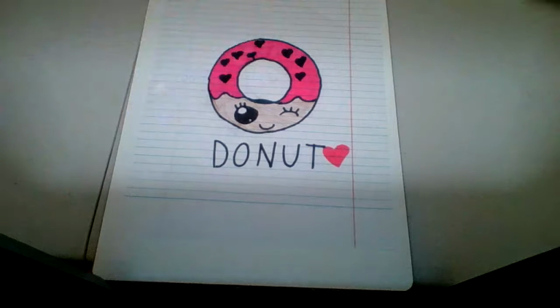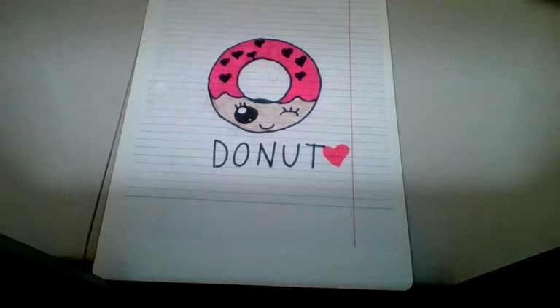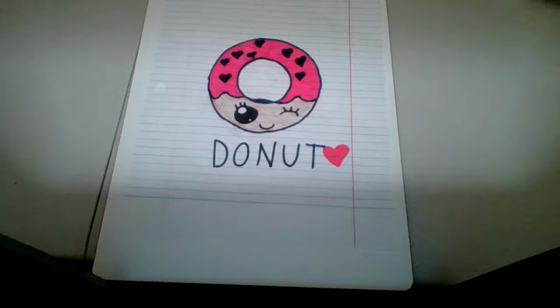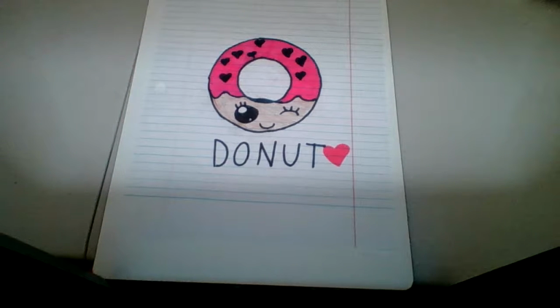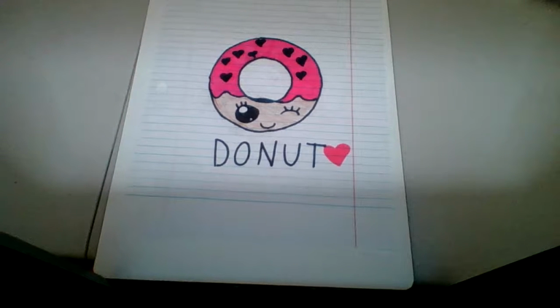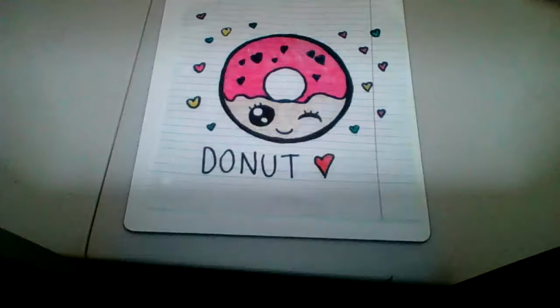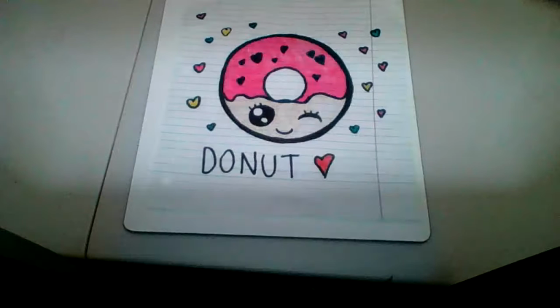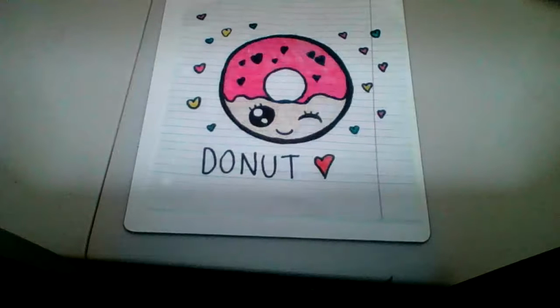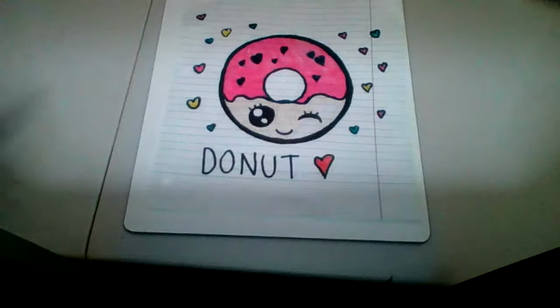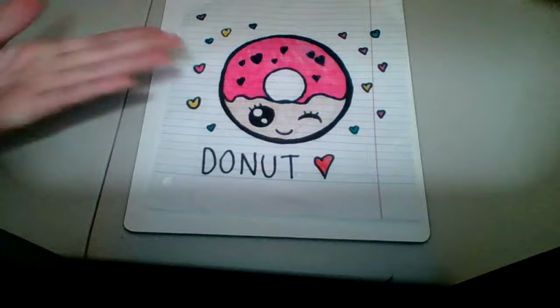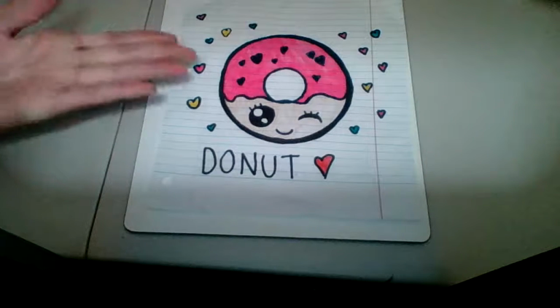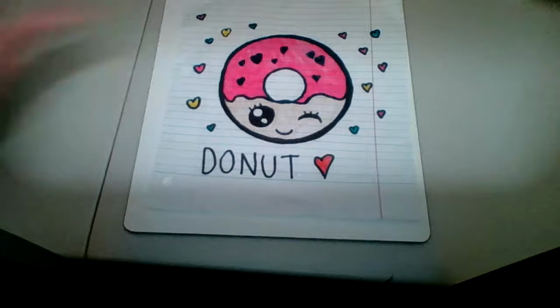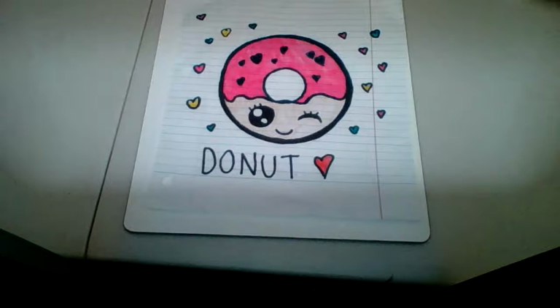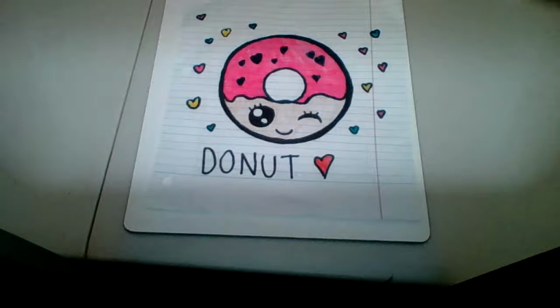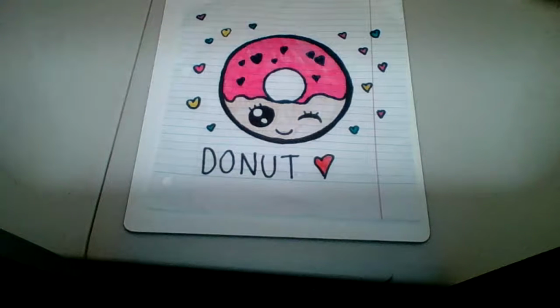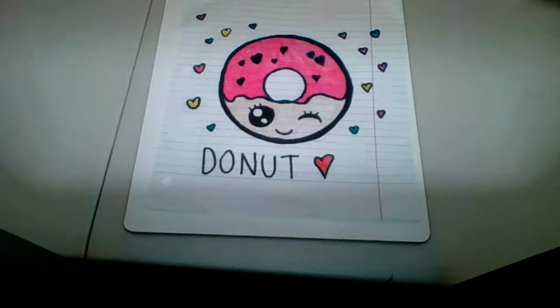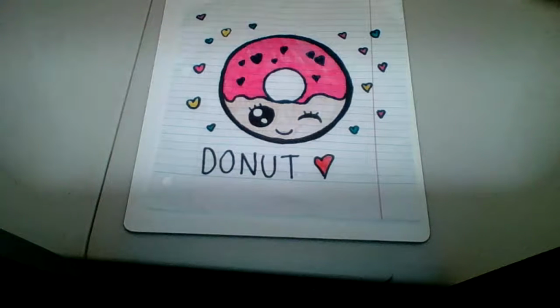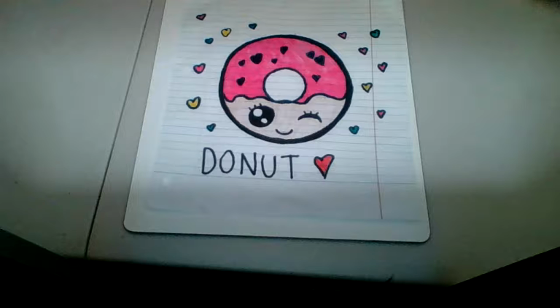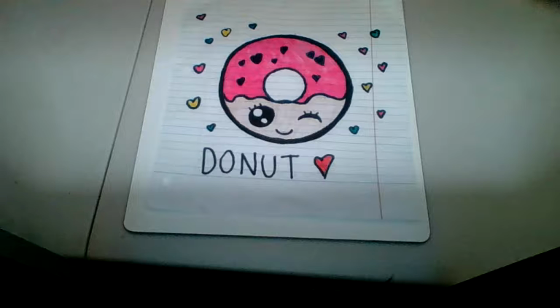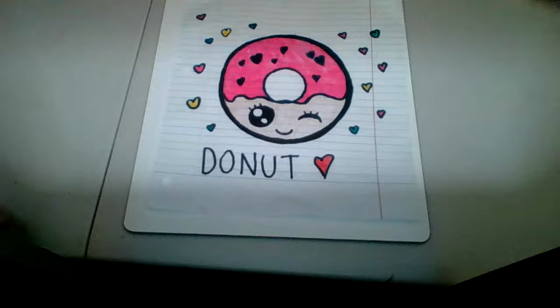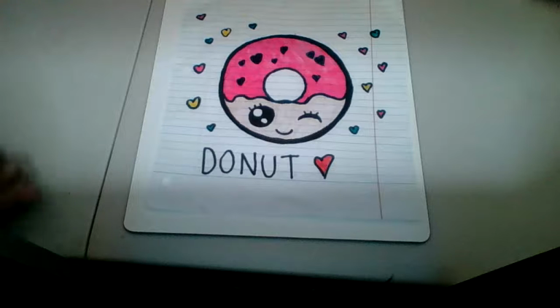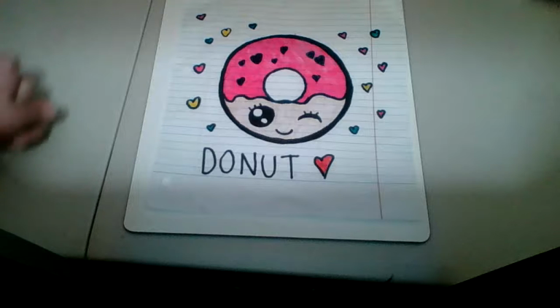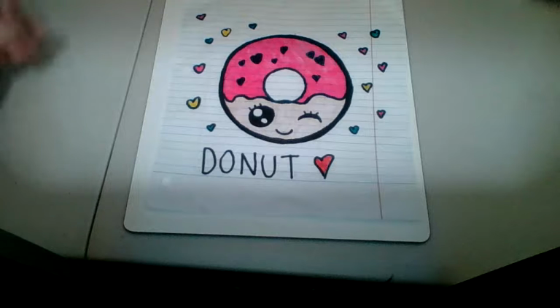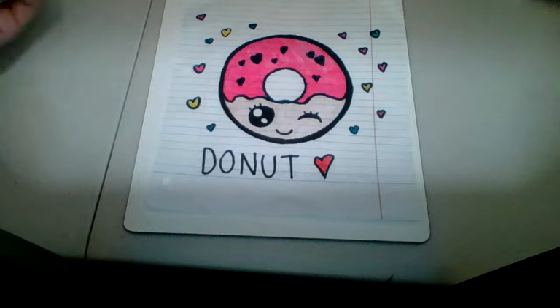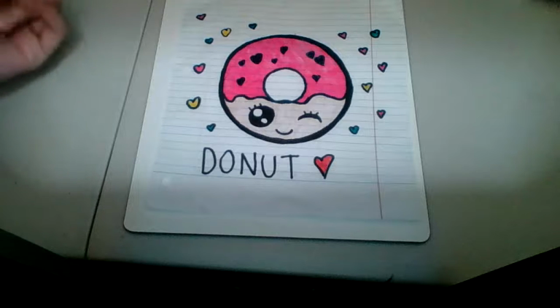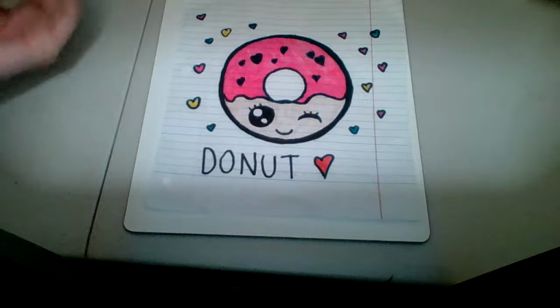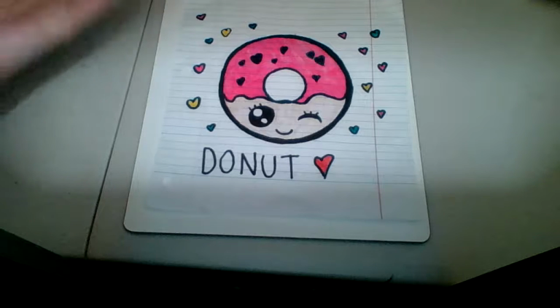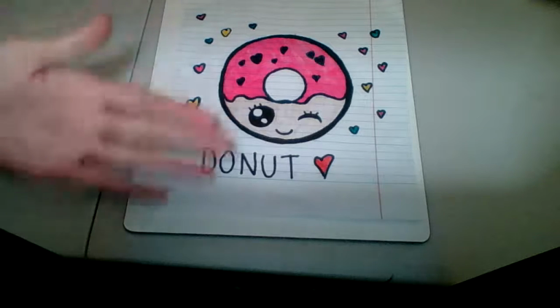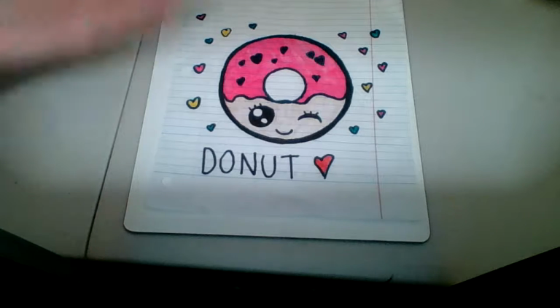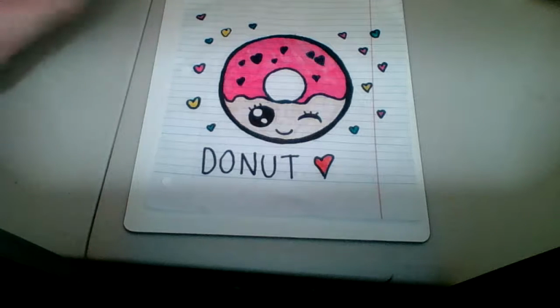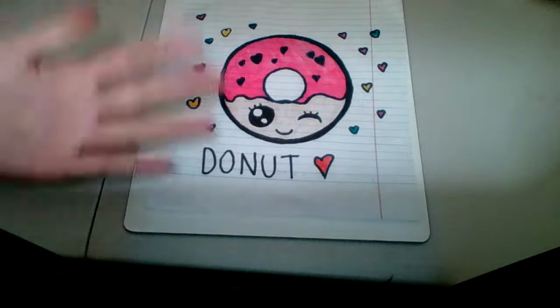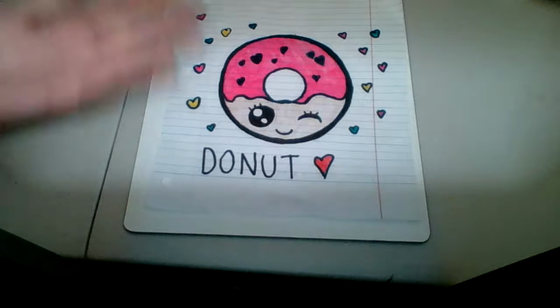I hope you guys like it! Bye — pause the video if you want to copy me.